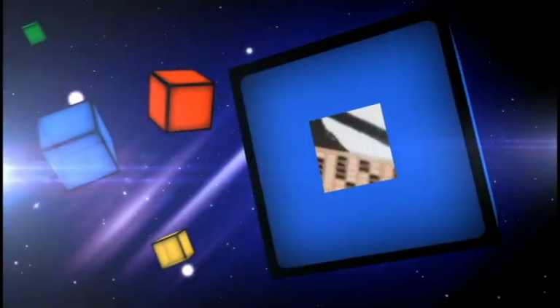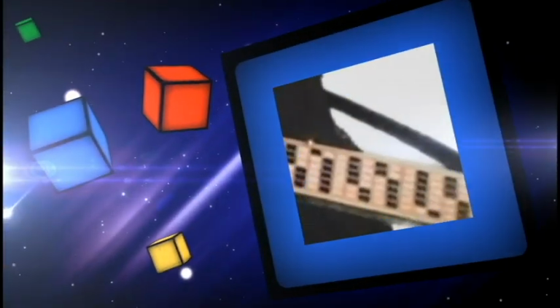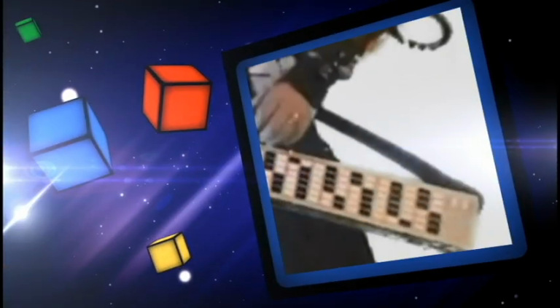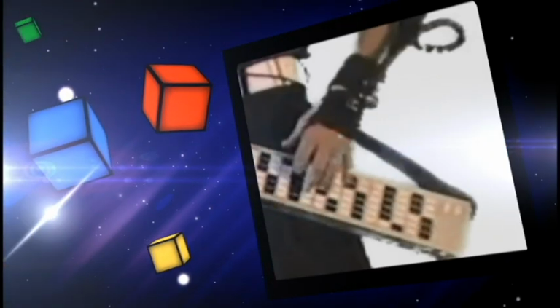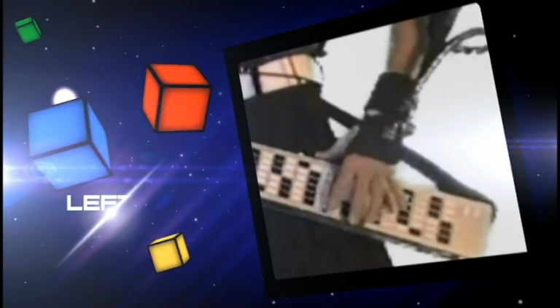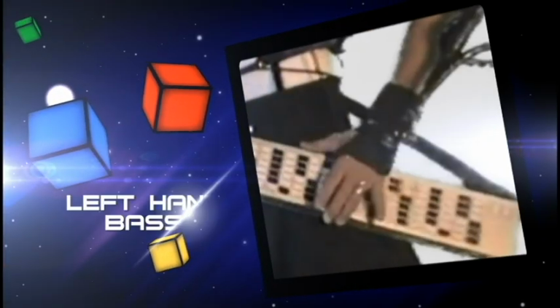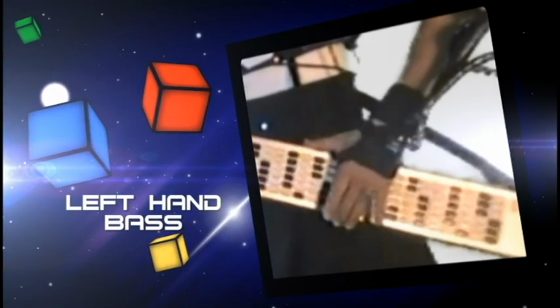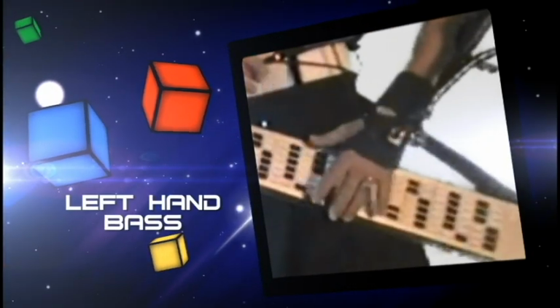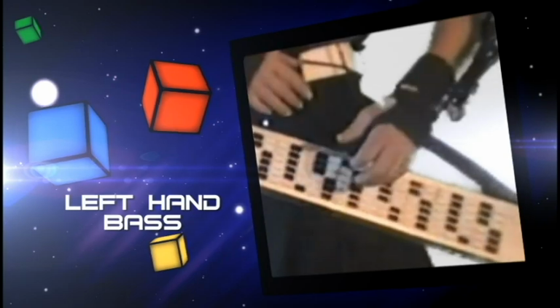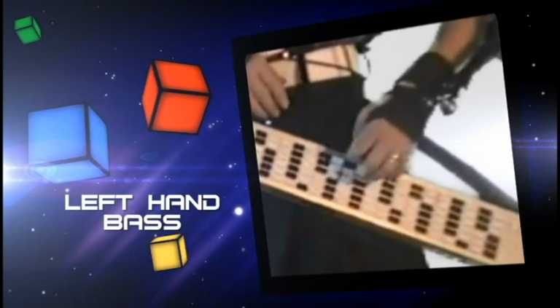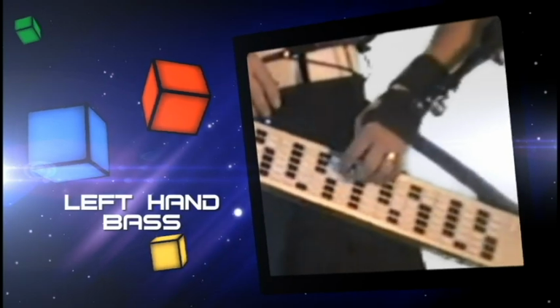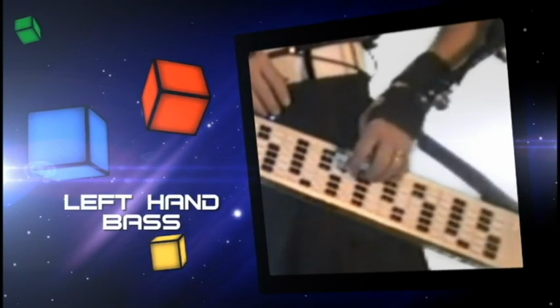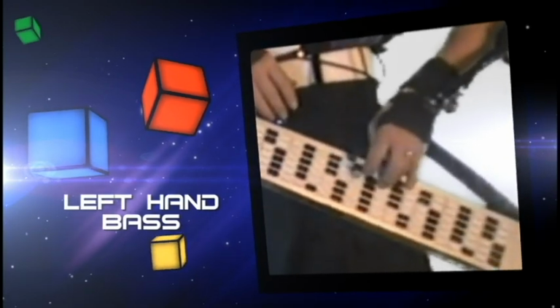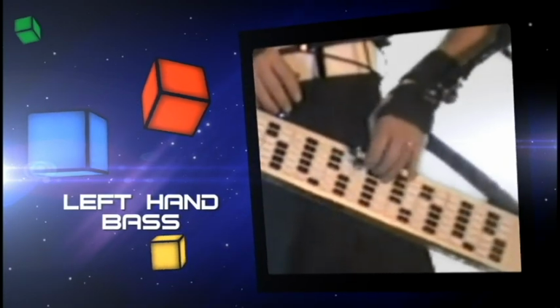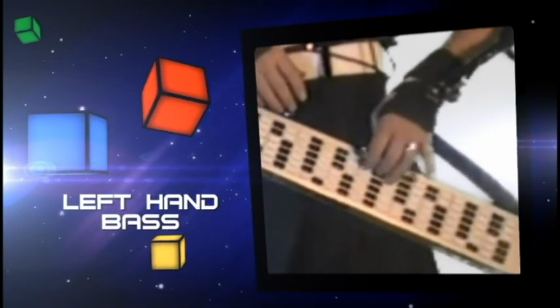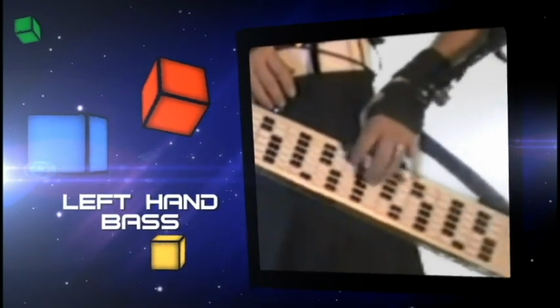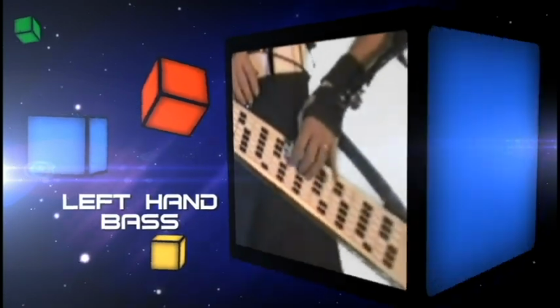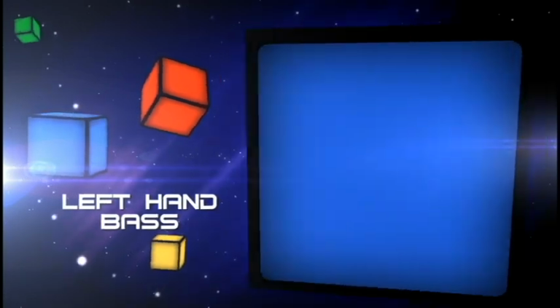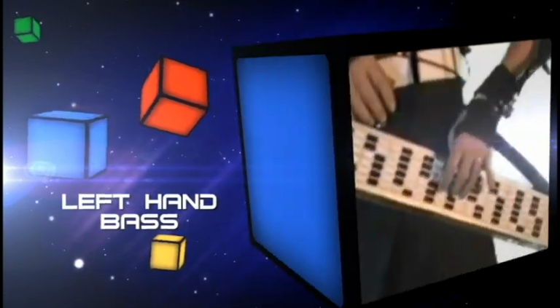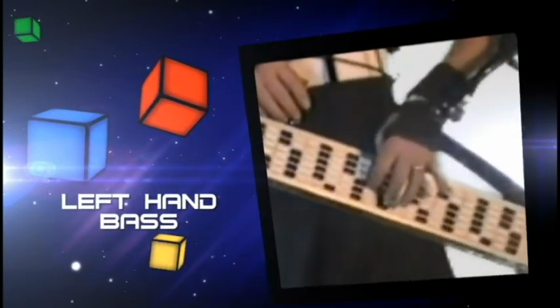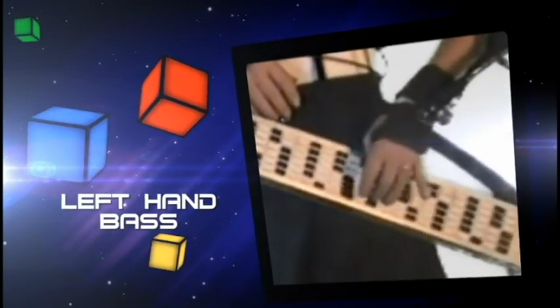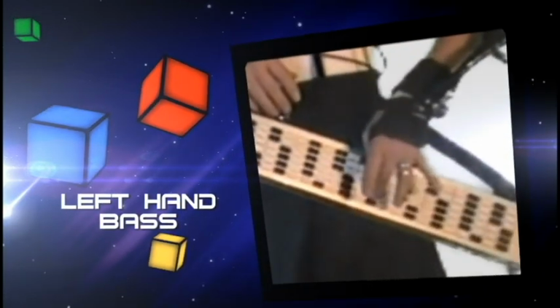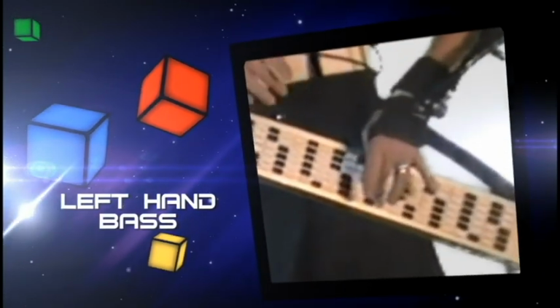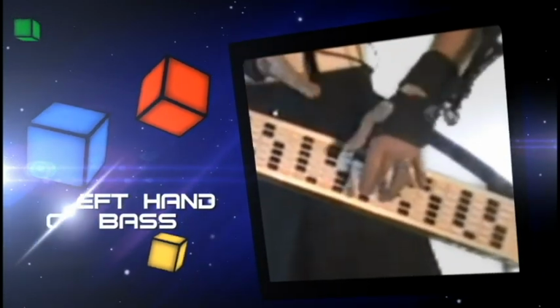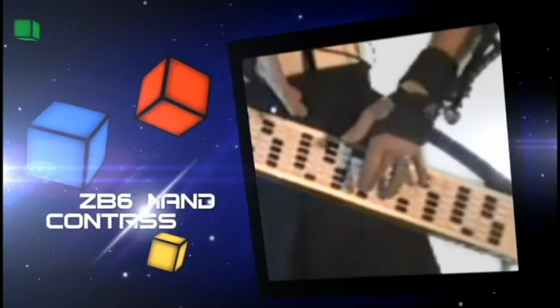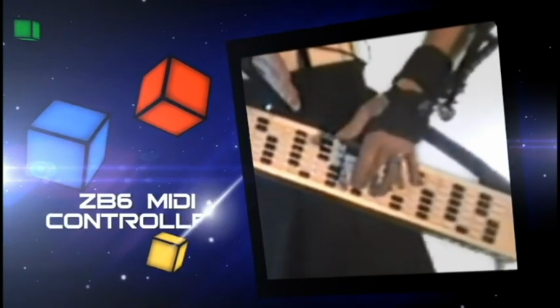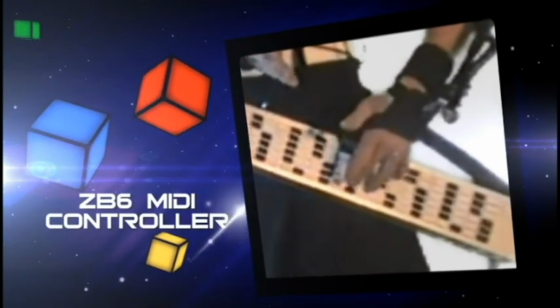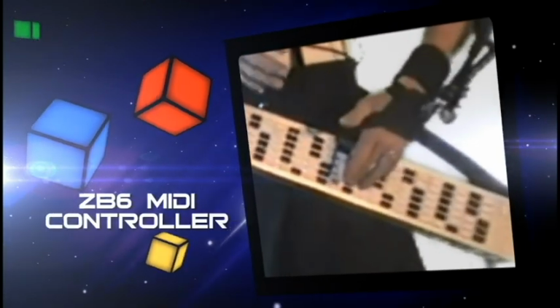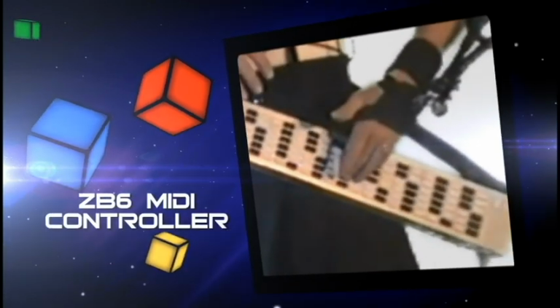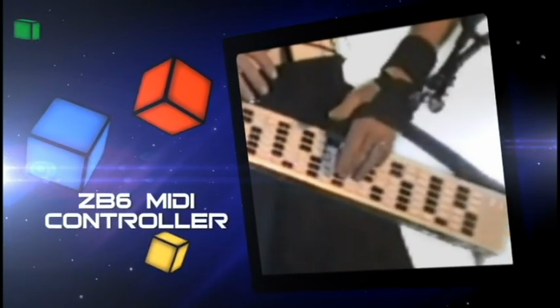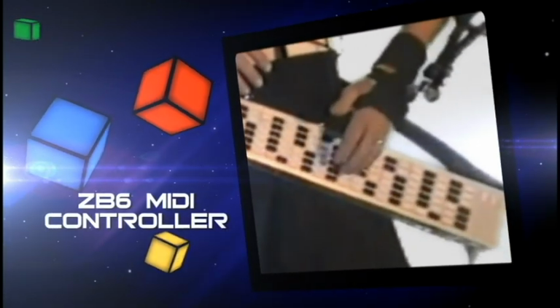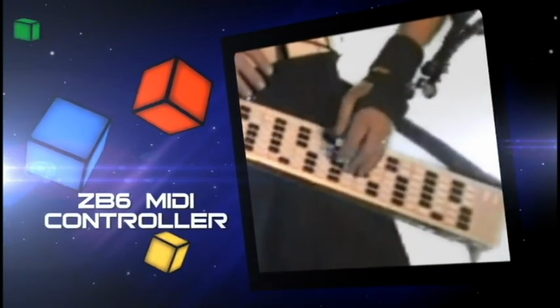For the bass, I play that with a Star Labs Z-Board.